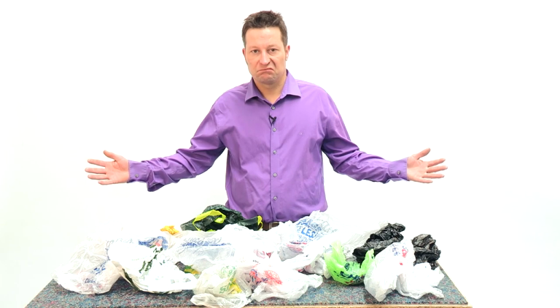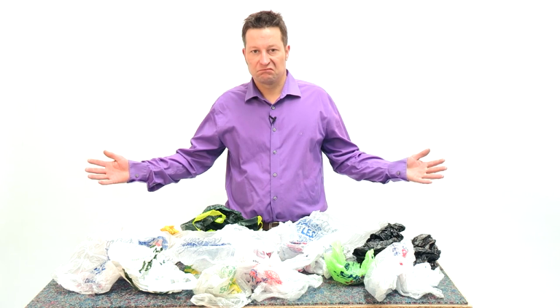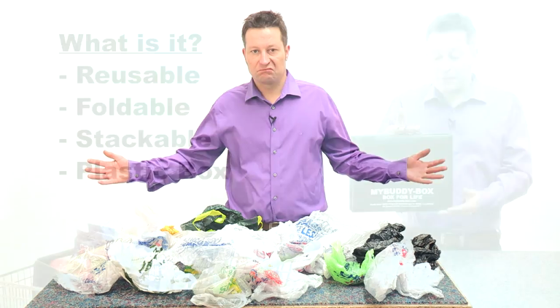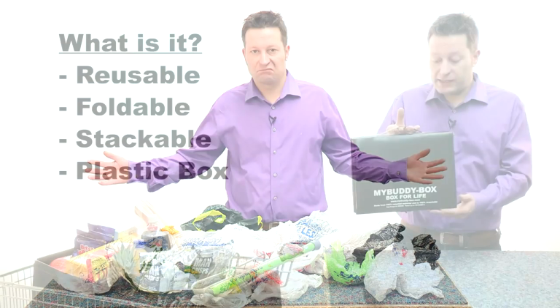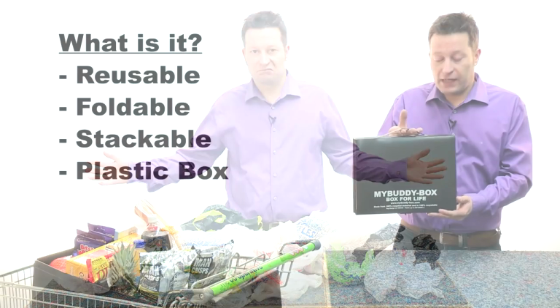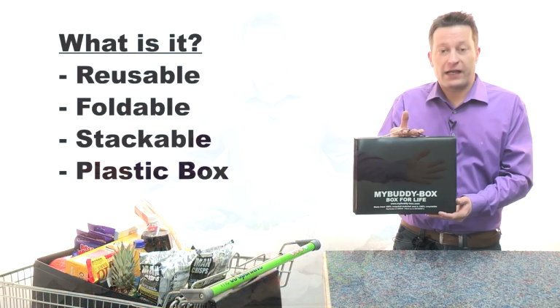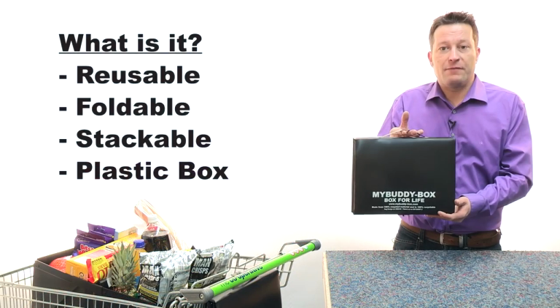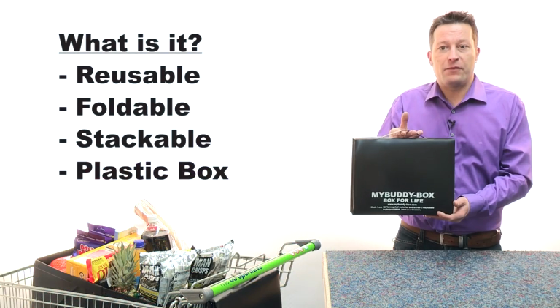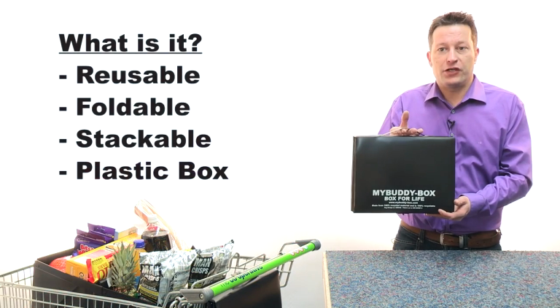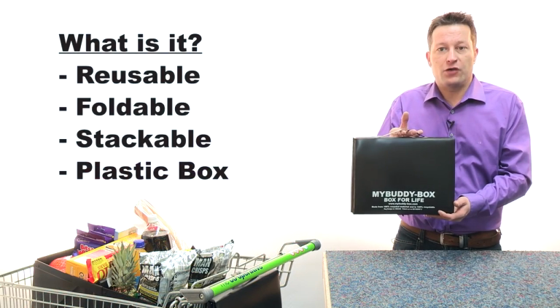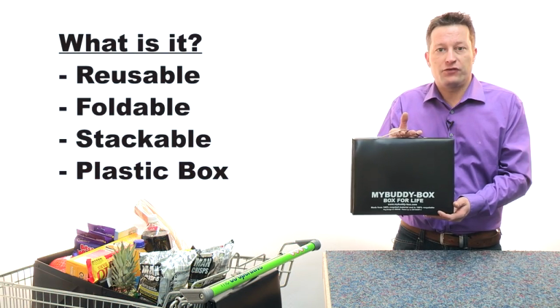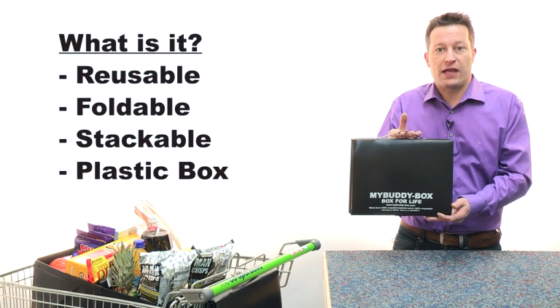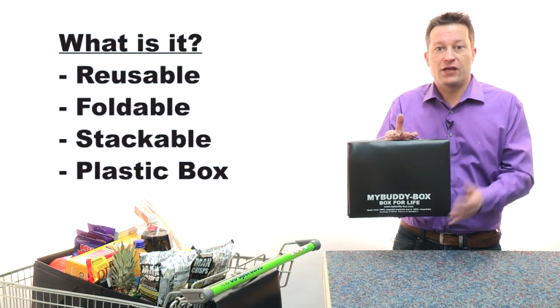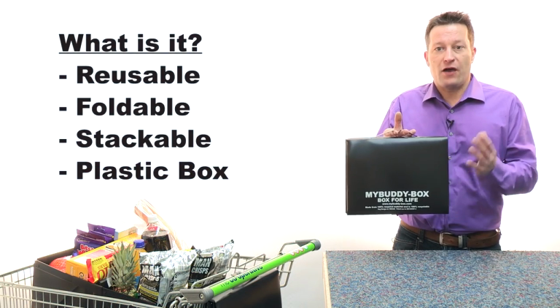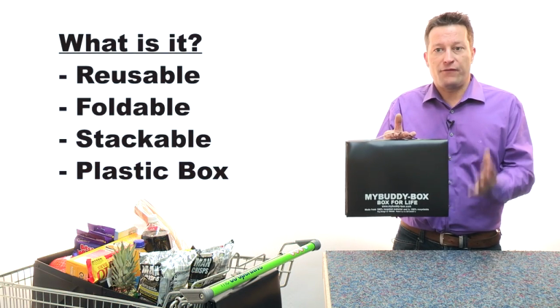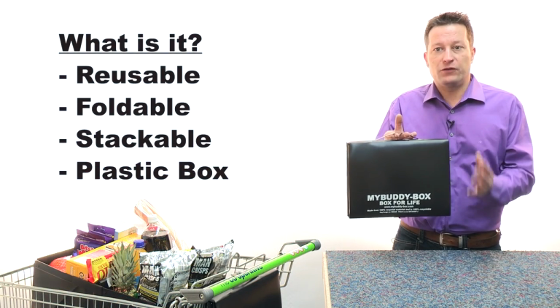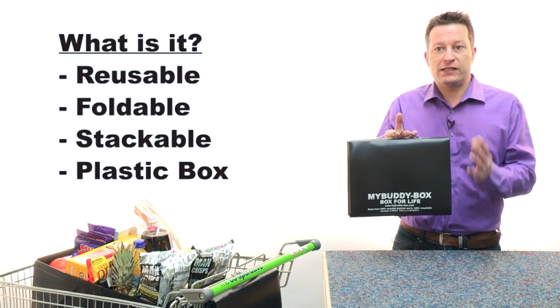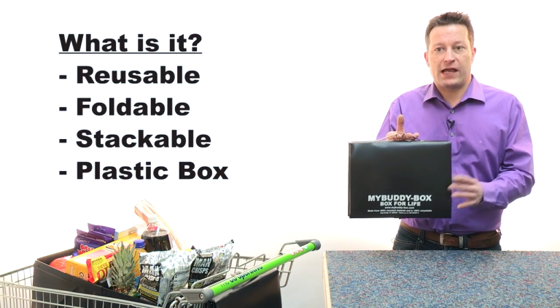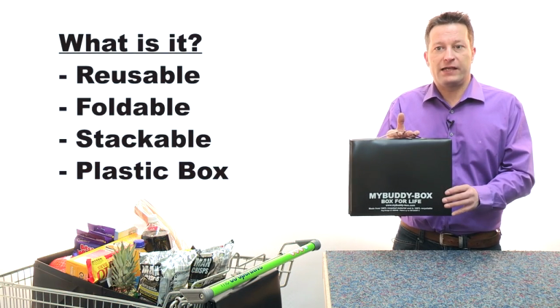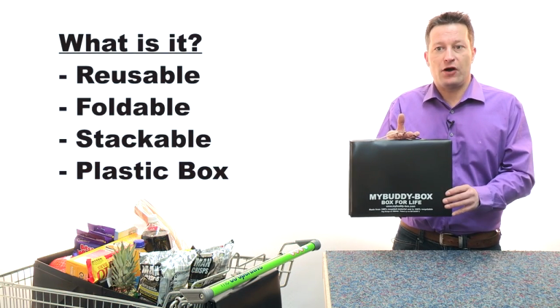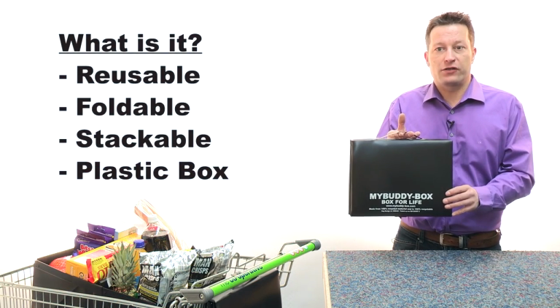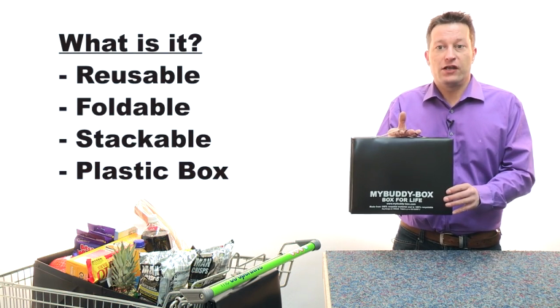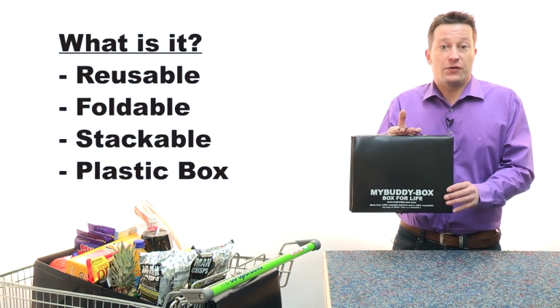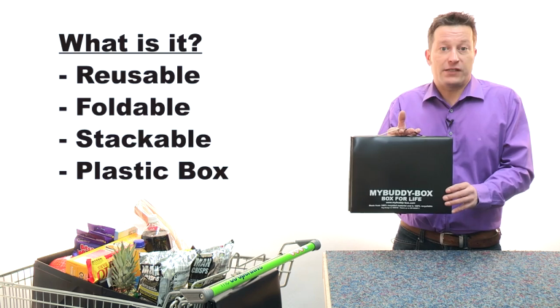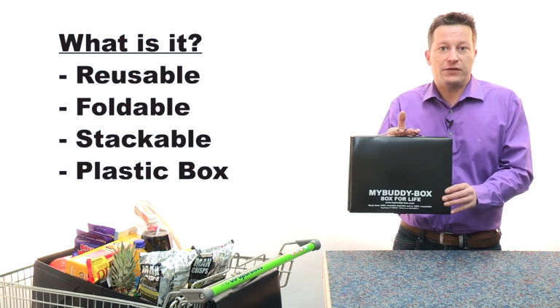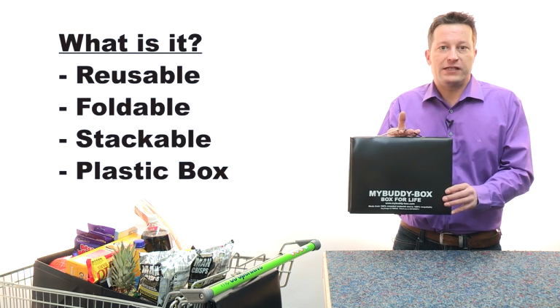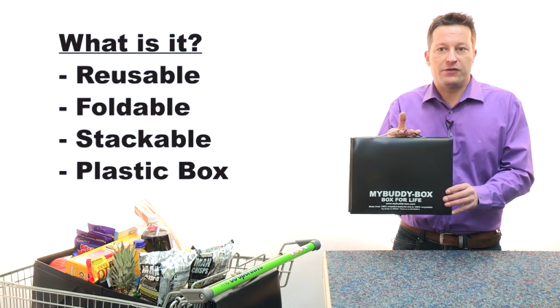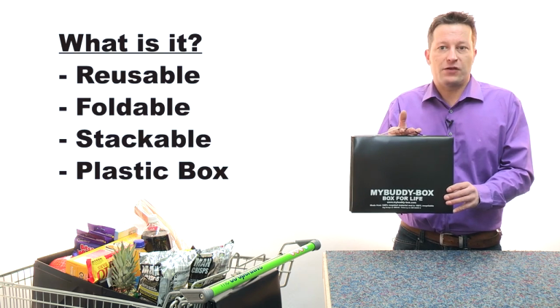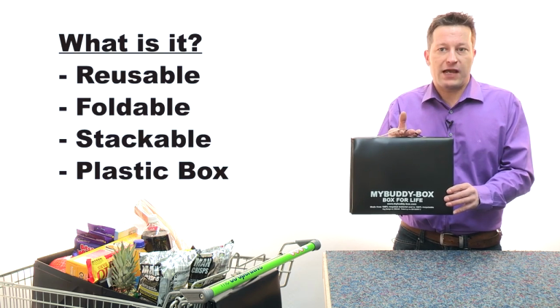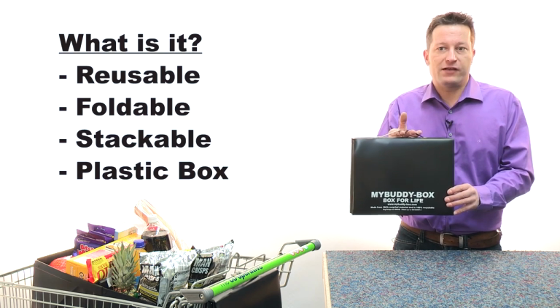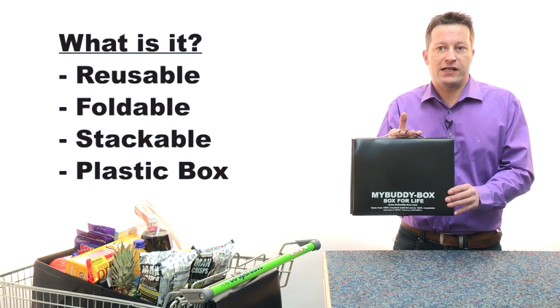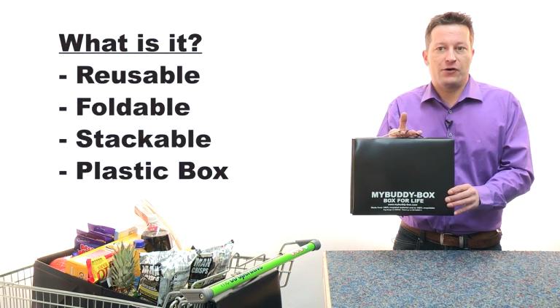So basically I came up with a new concept — a folding, stacking box — so I don't need to use those carriers anymore.